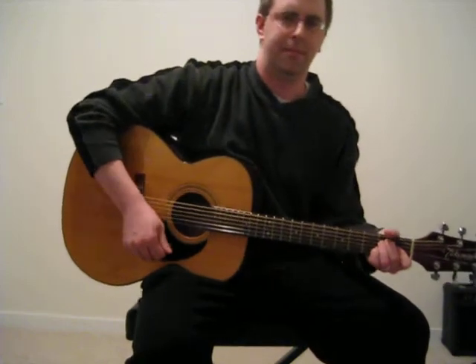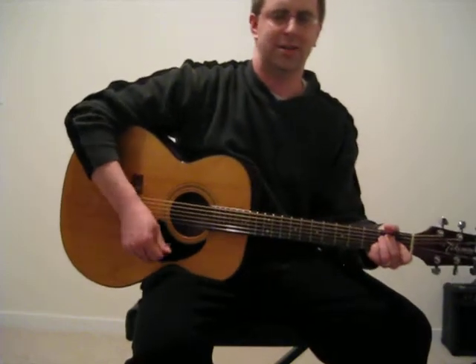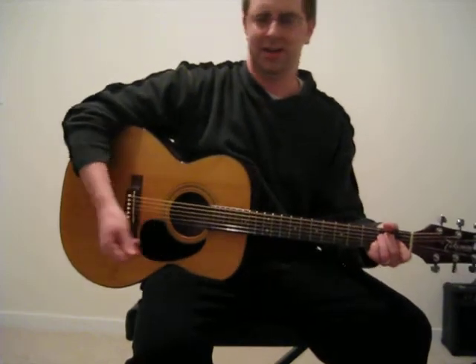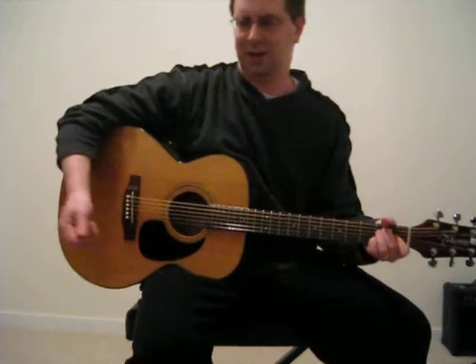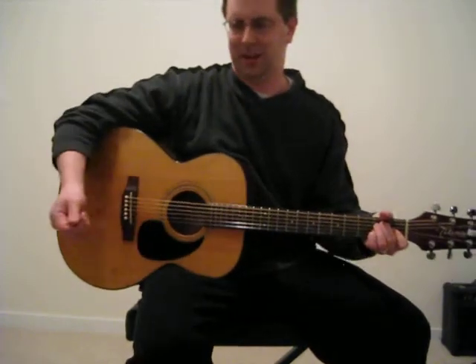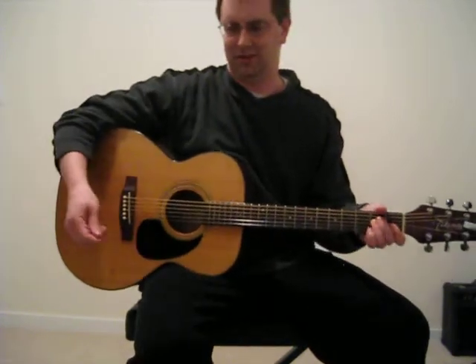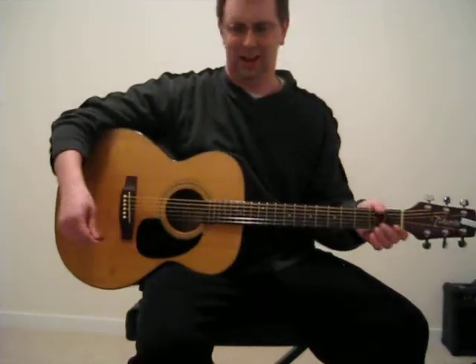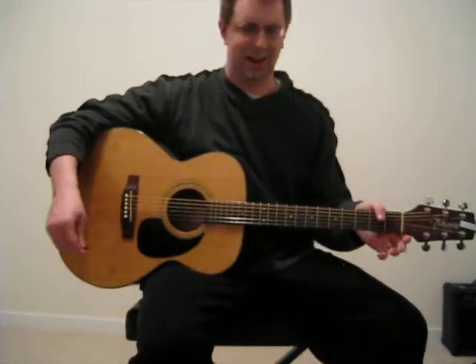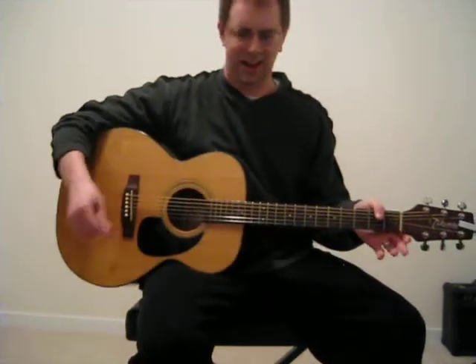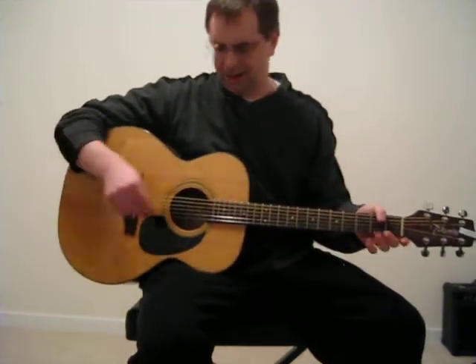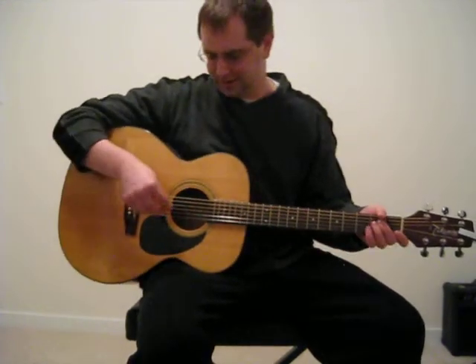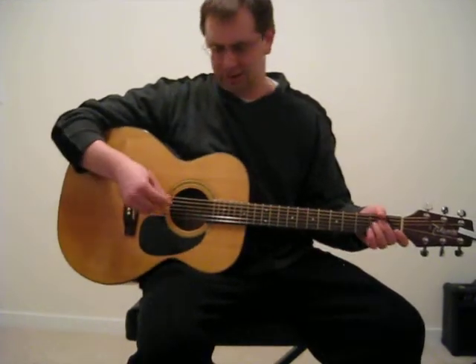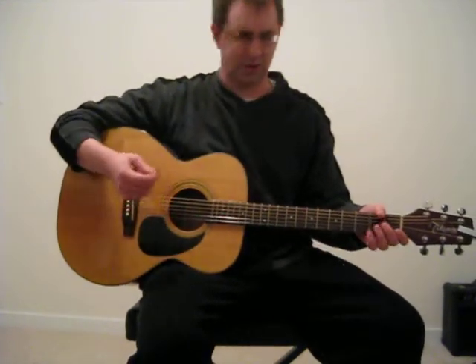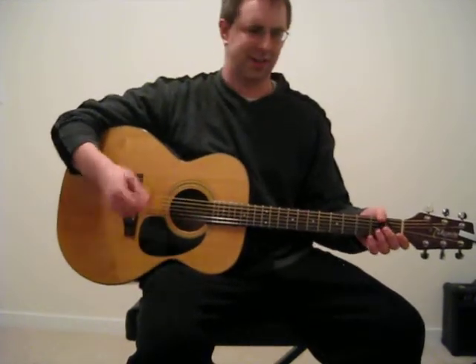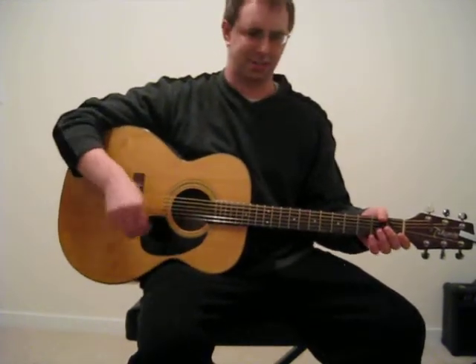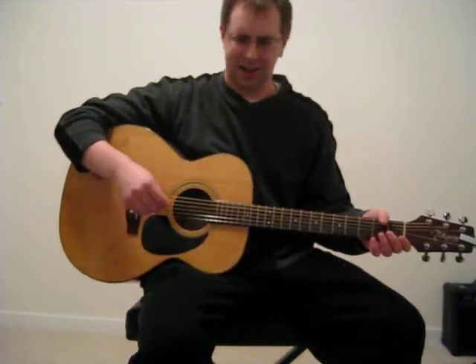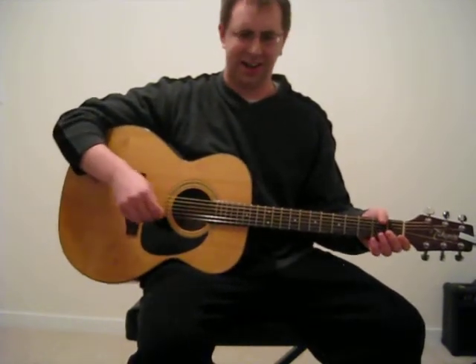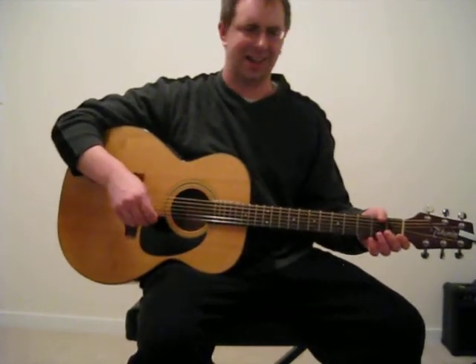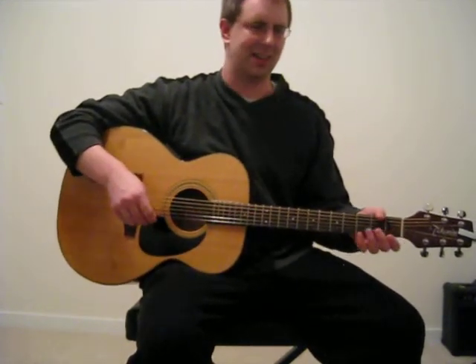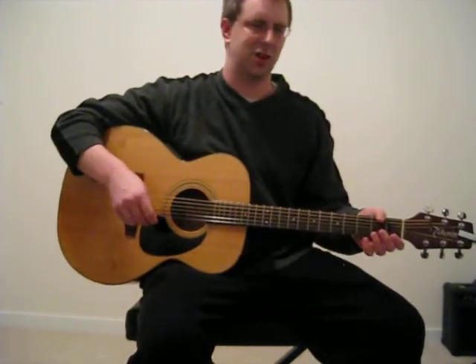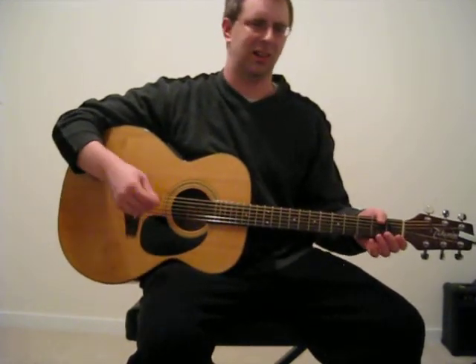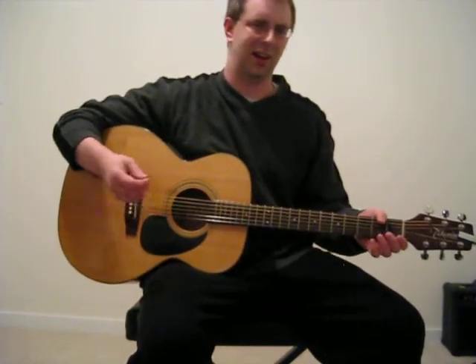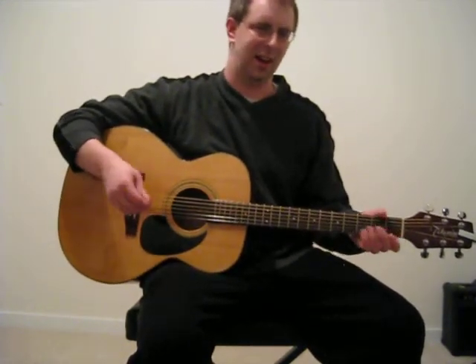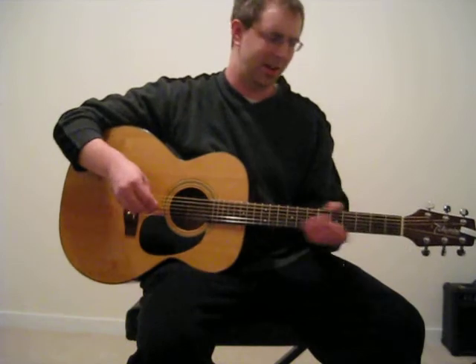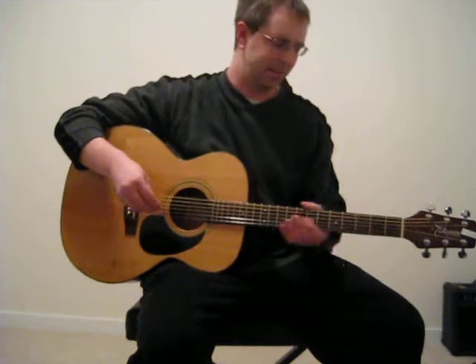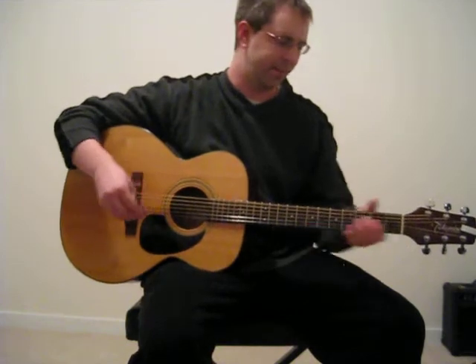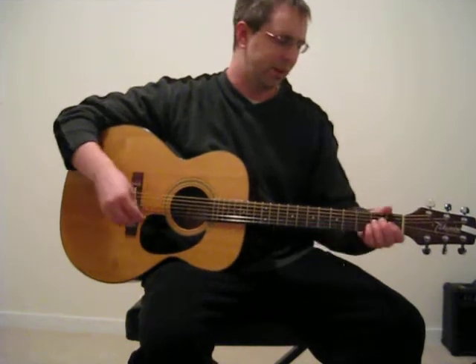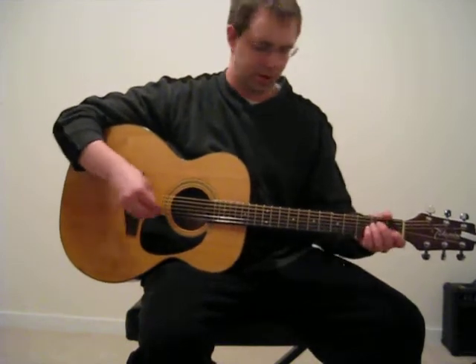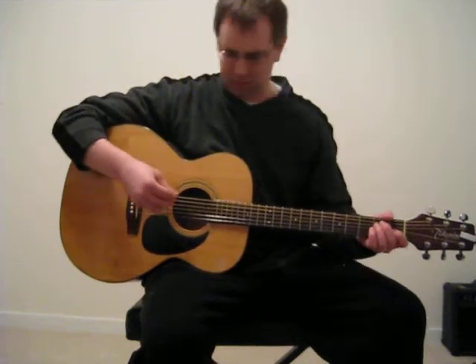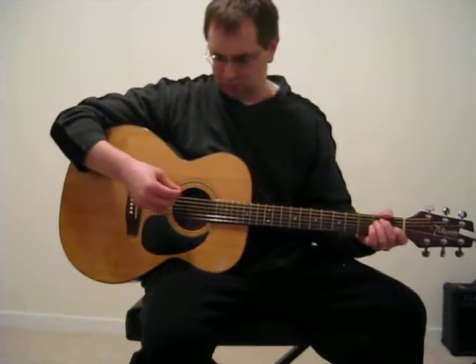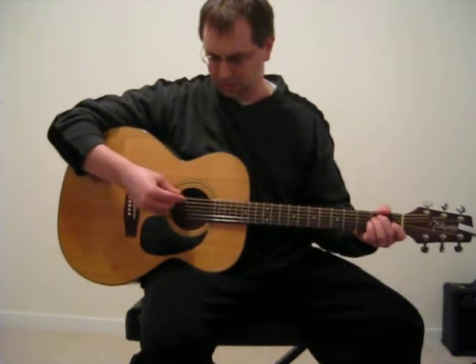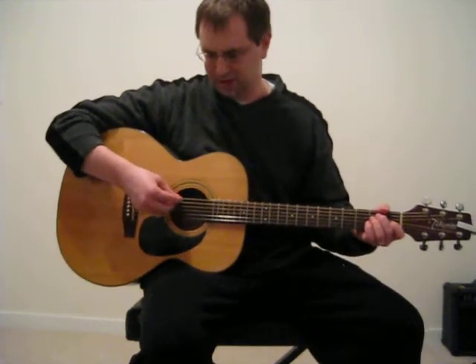As you can see, I'm not even really hitting single strings — I'm just kind of getting in the general area of it. I'll go through it one more time.